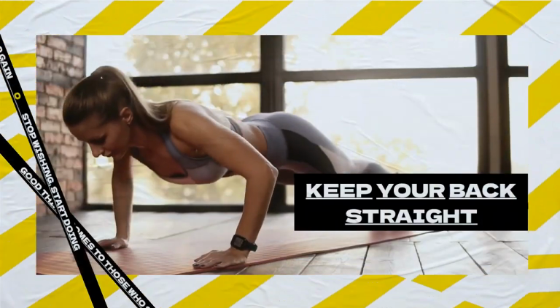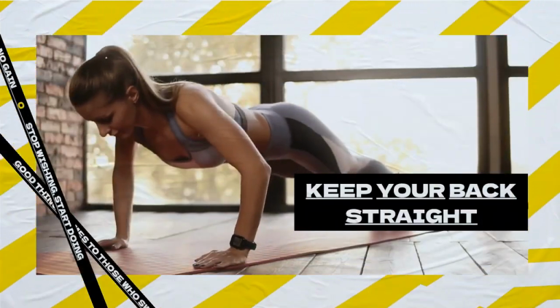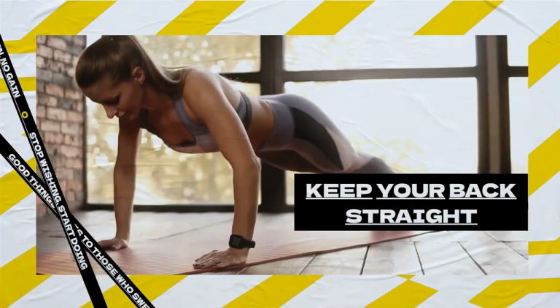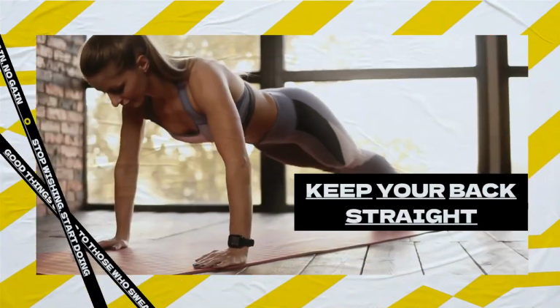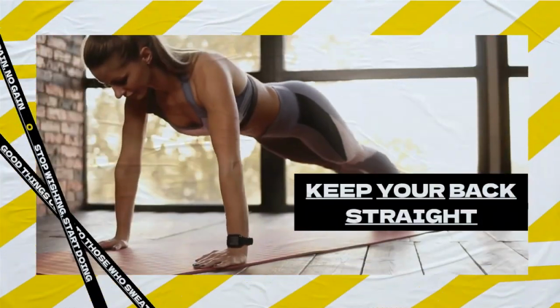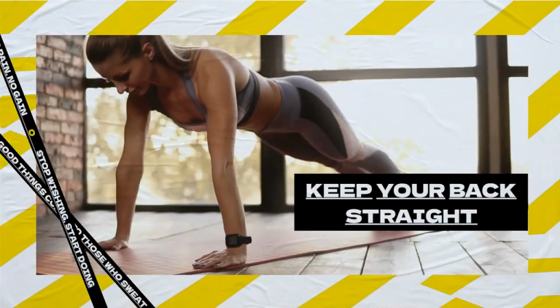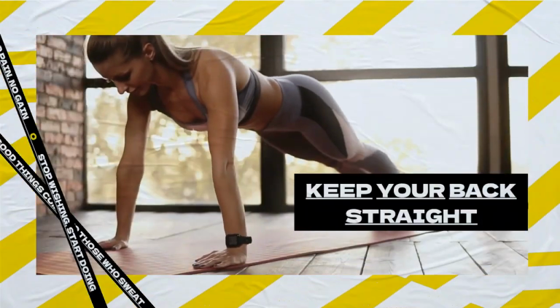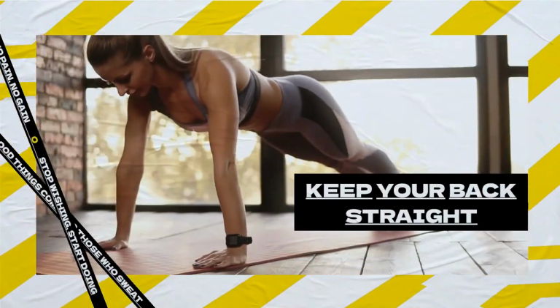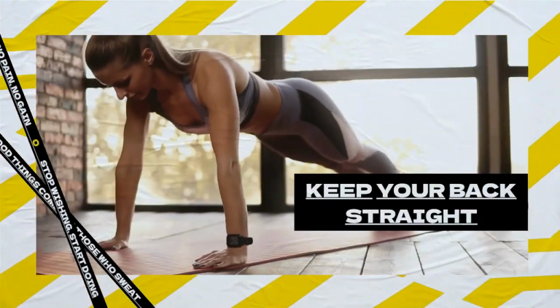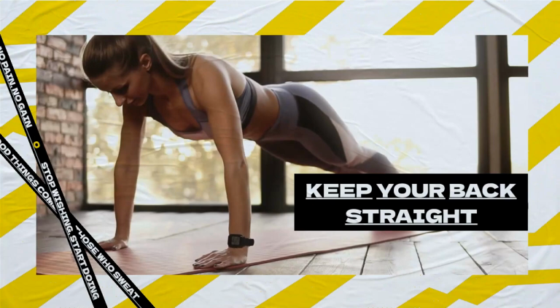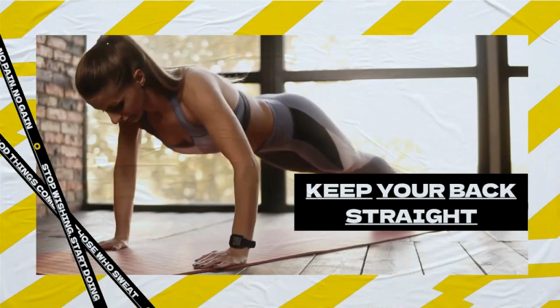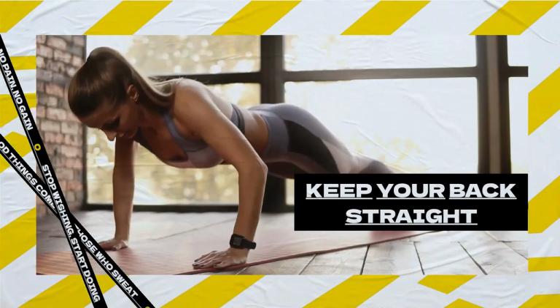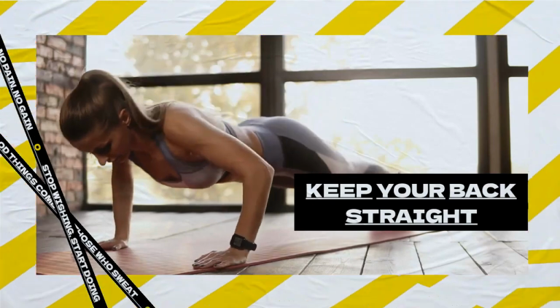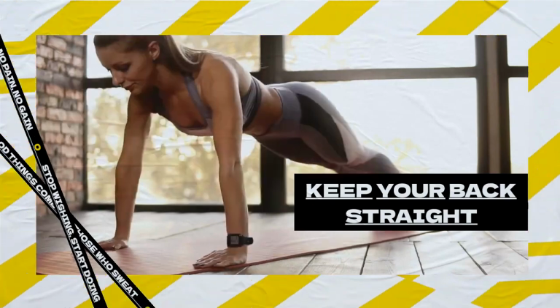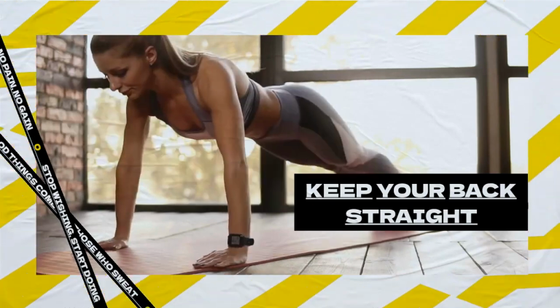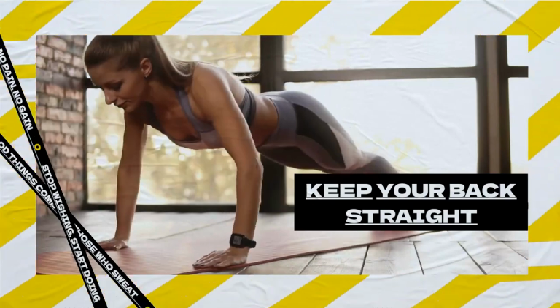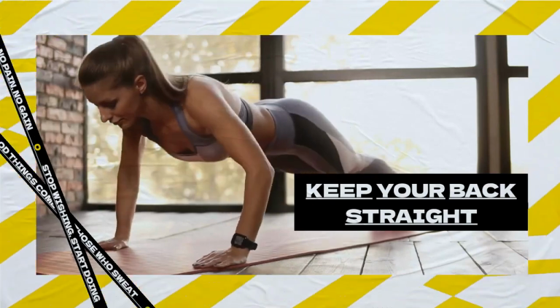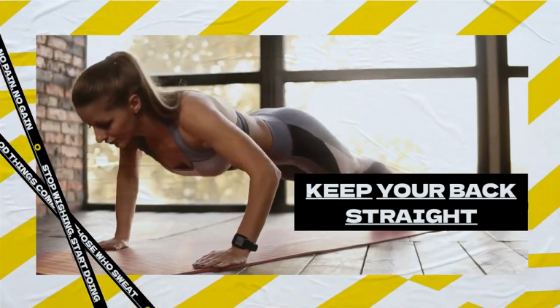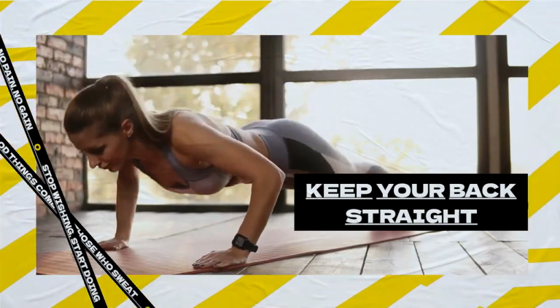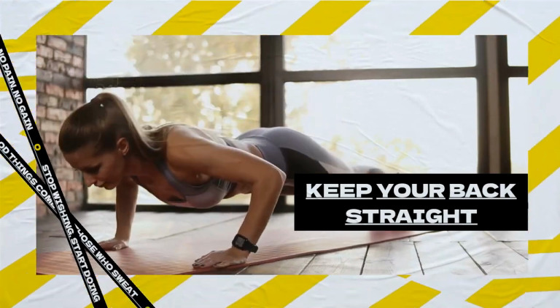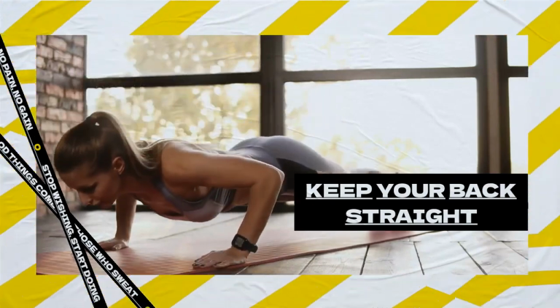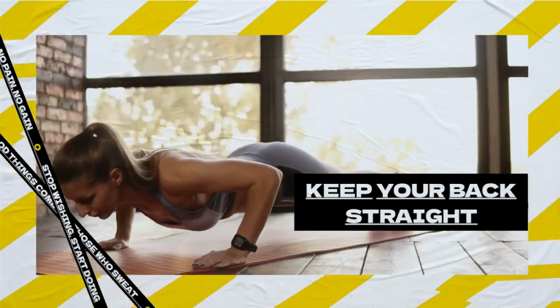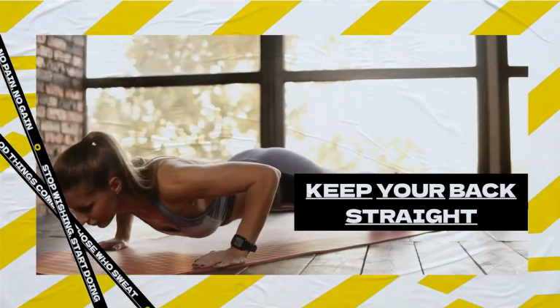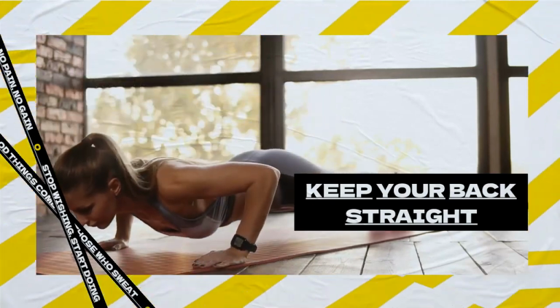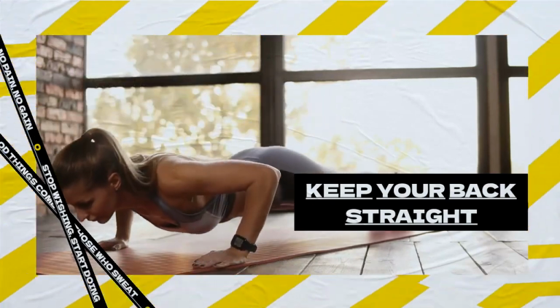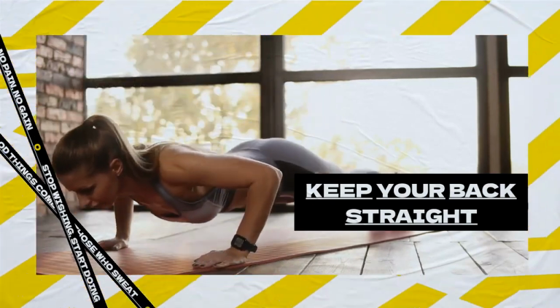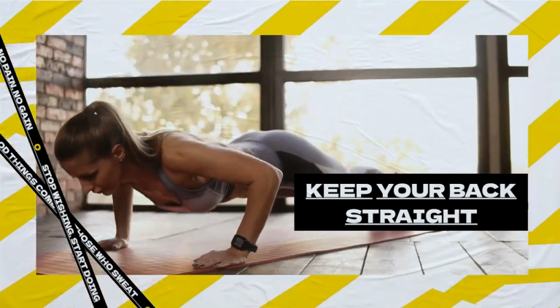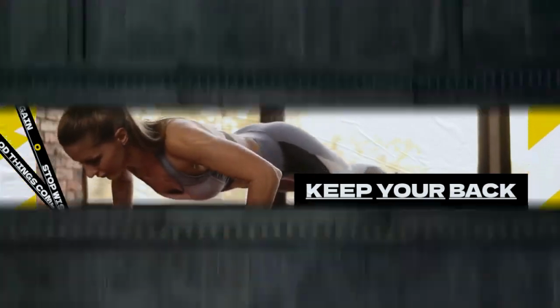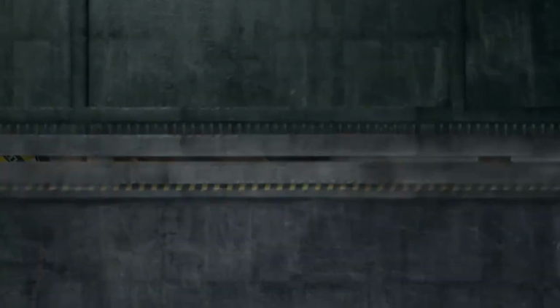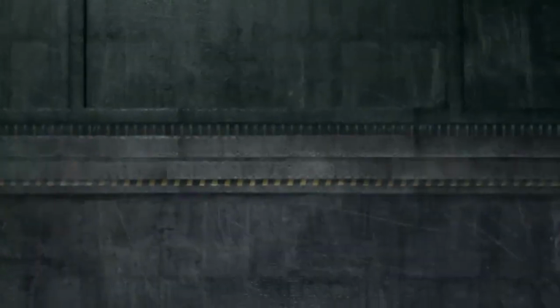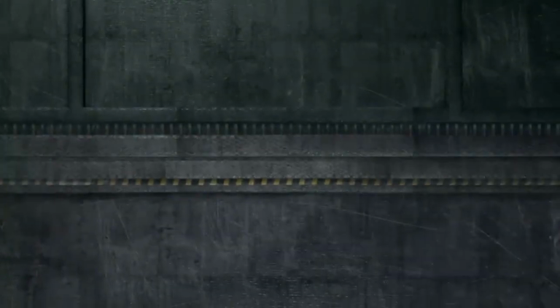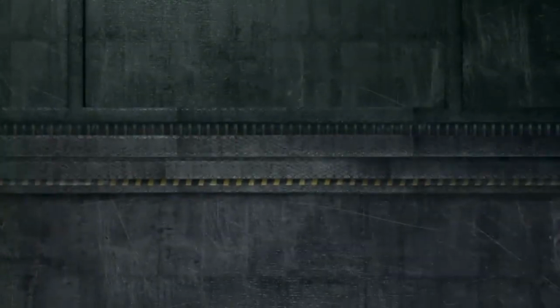Avoid sagging in the middle or arching your back. This can strain your lower back and can cause injury.